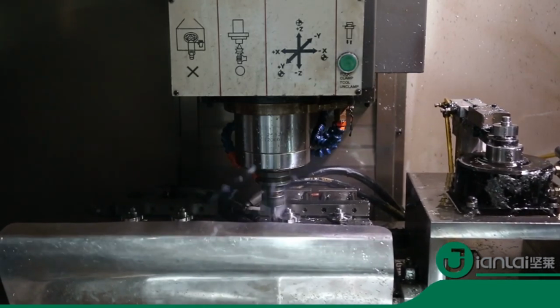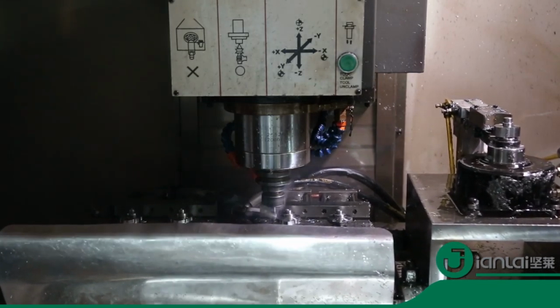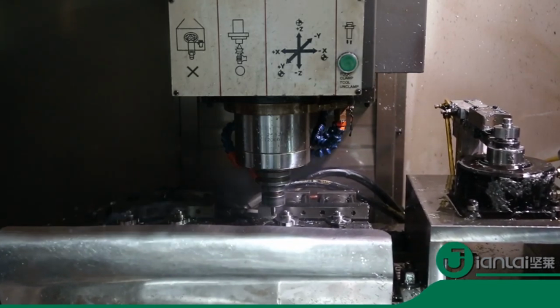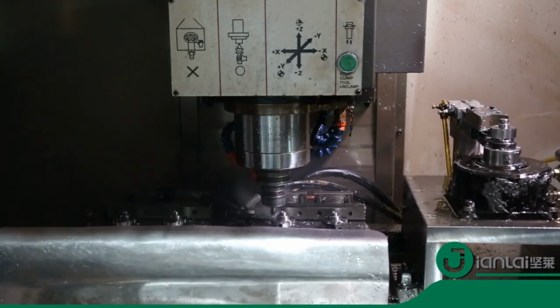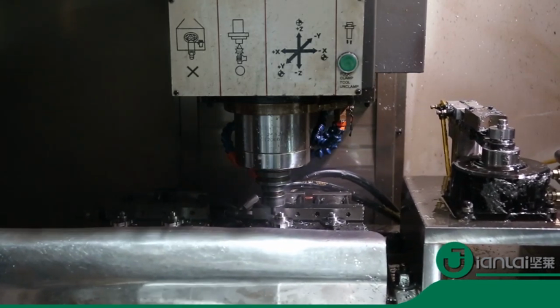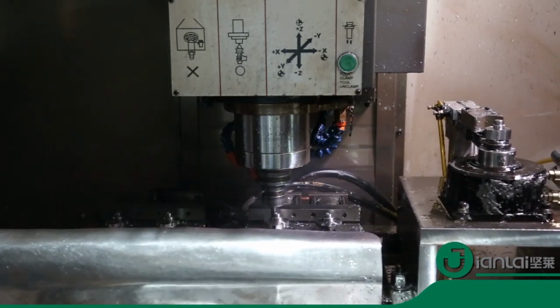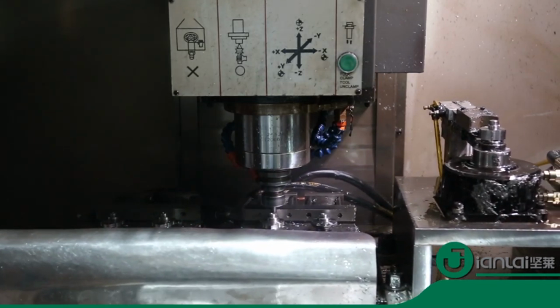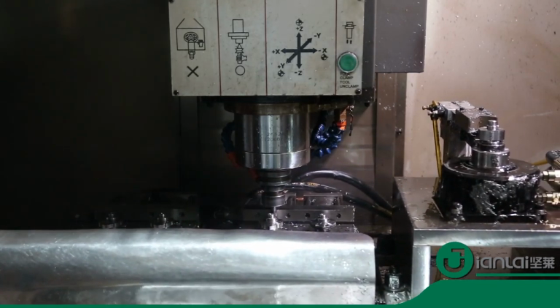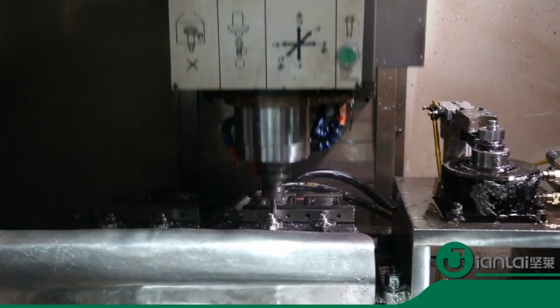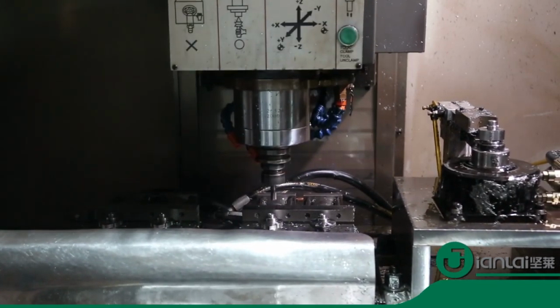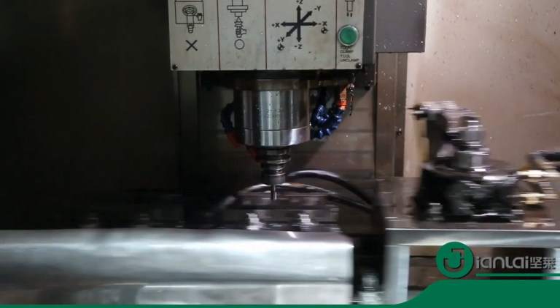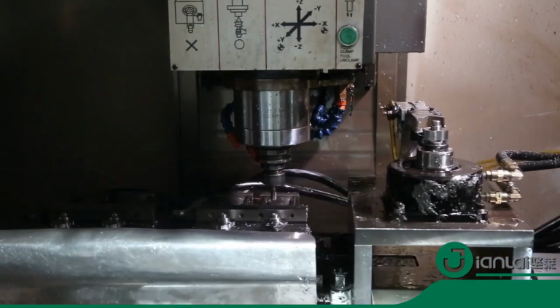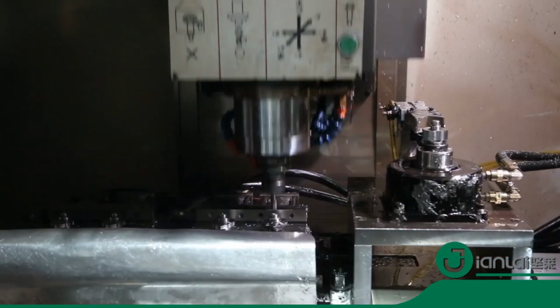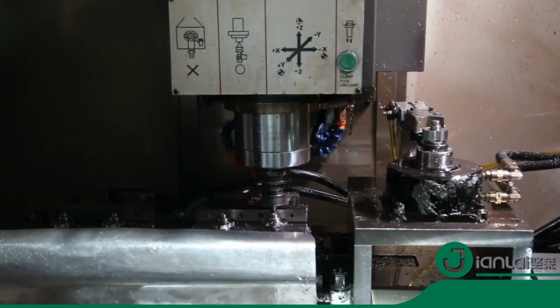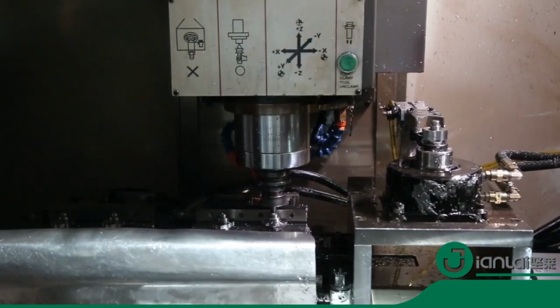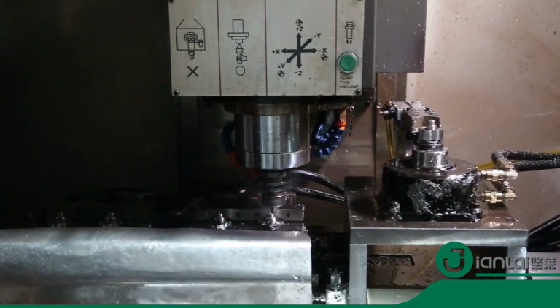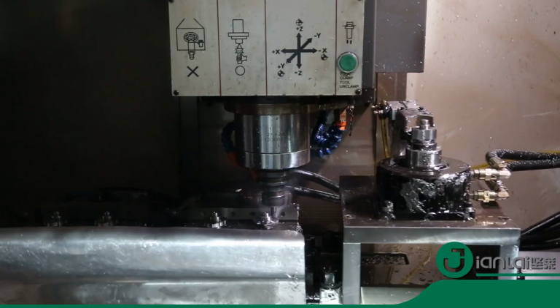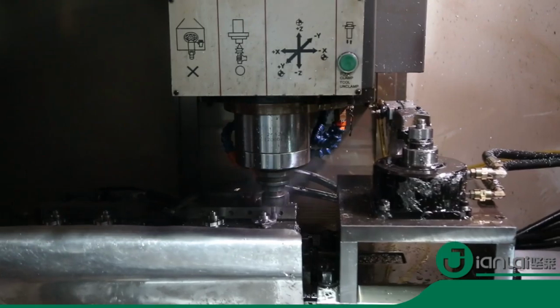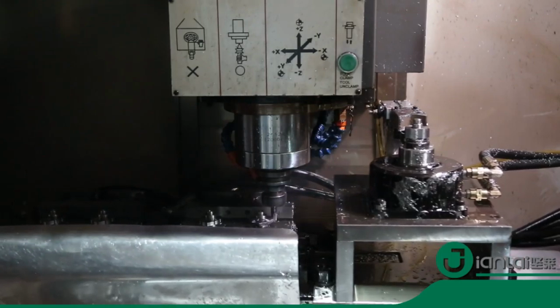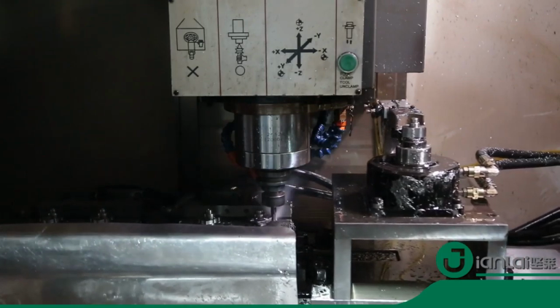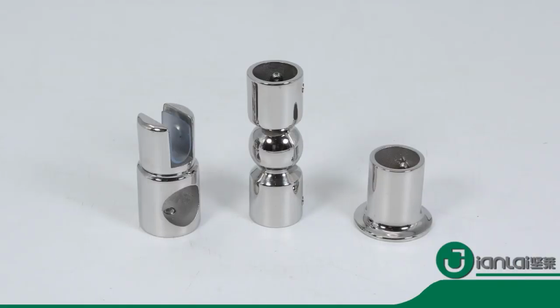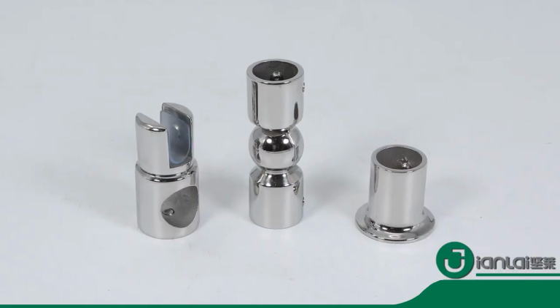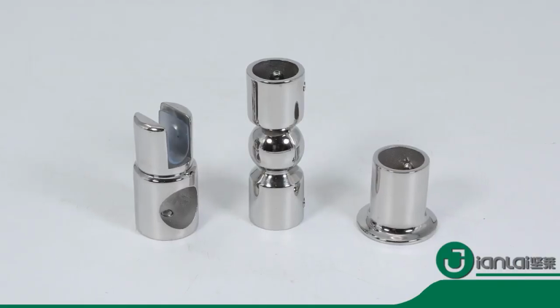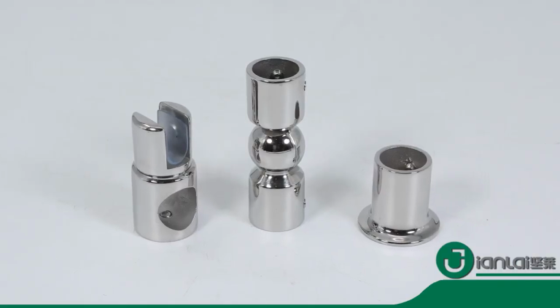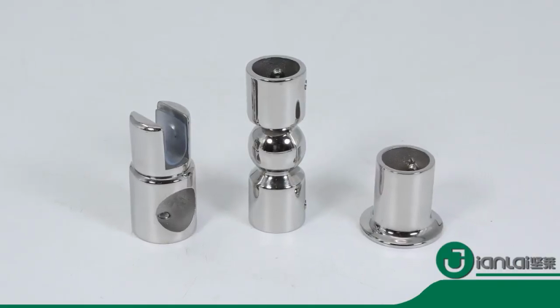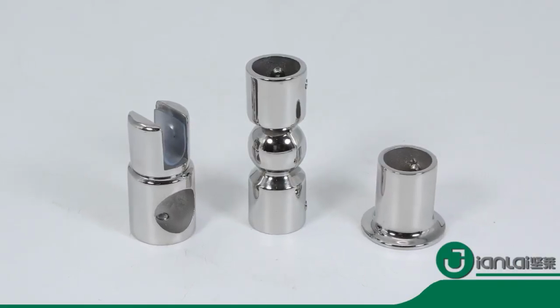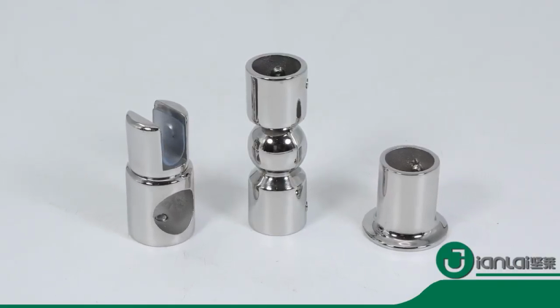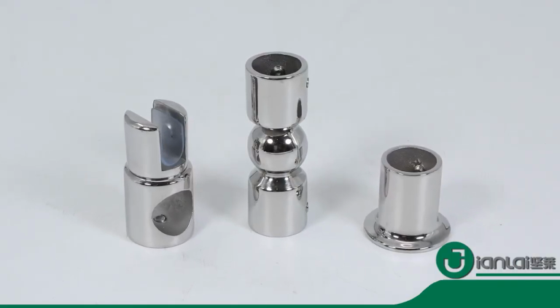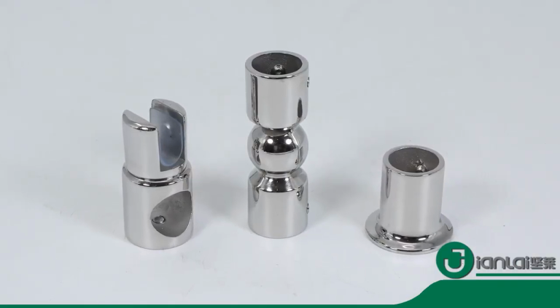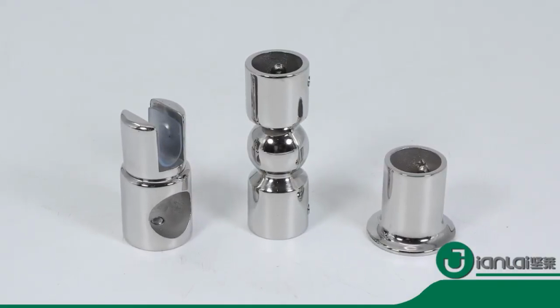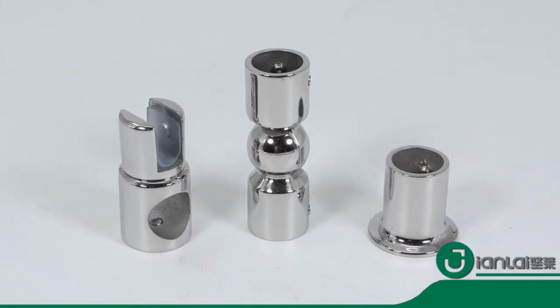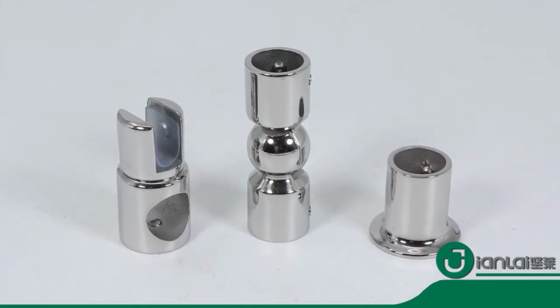Diameter can be 19 millimeters, 22 millimeters, or 25 millimeters.